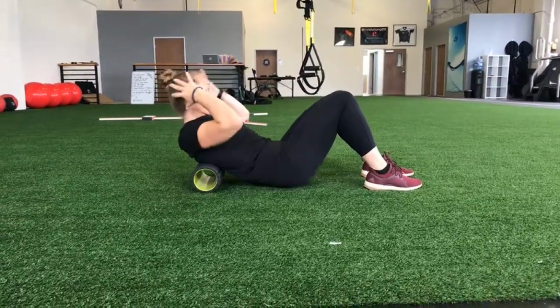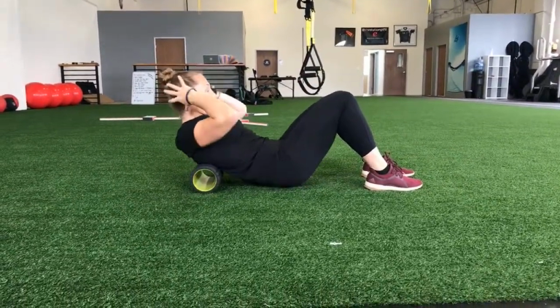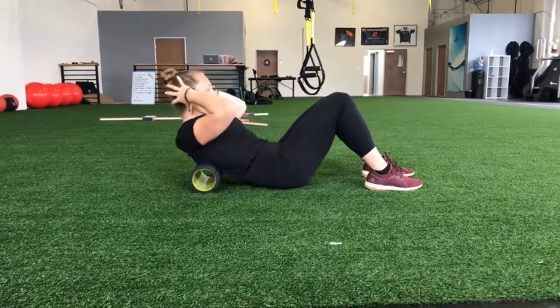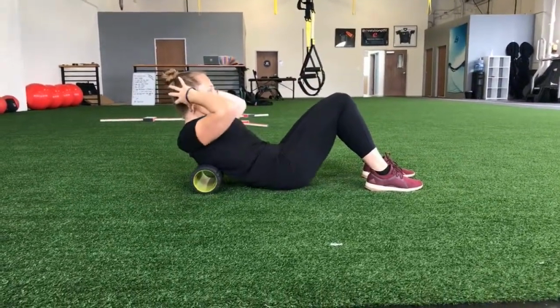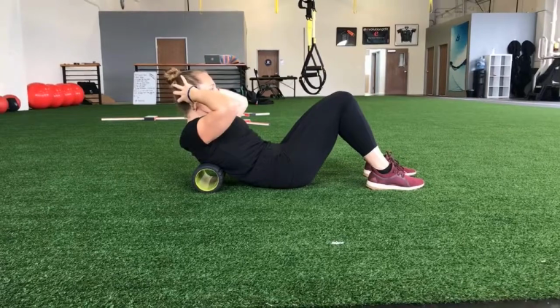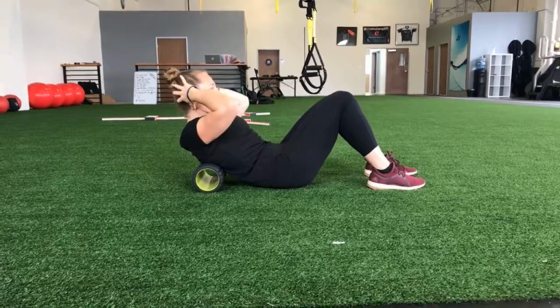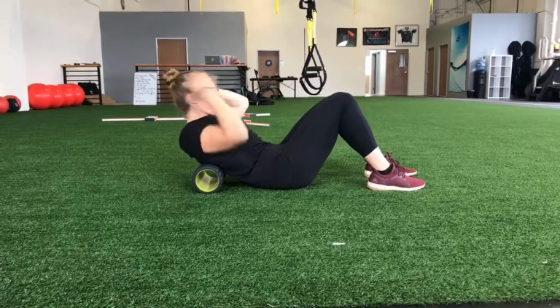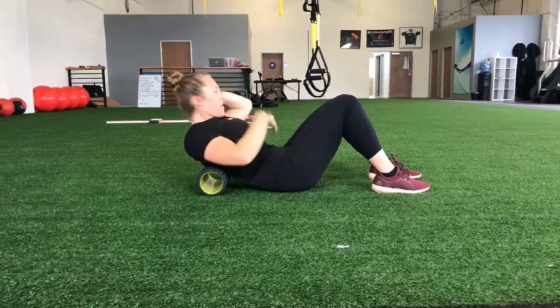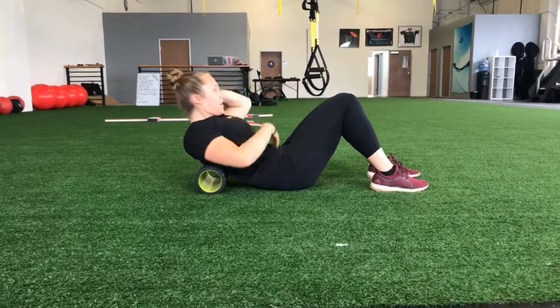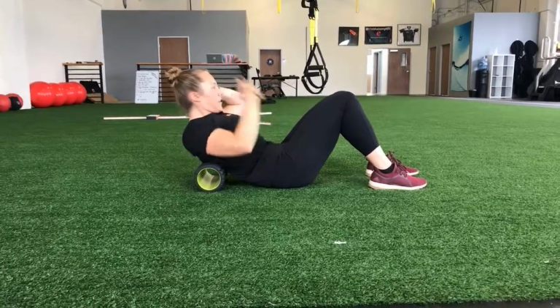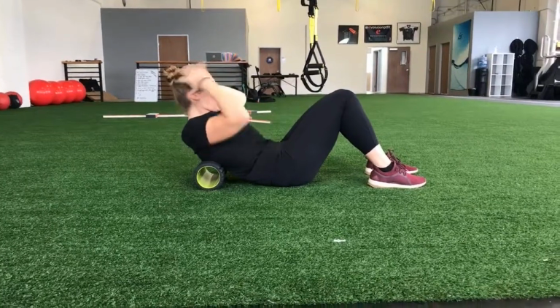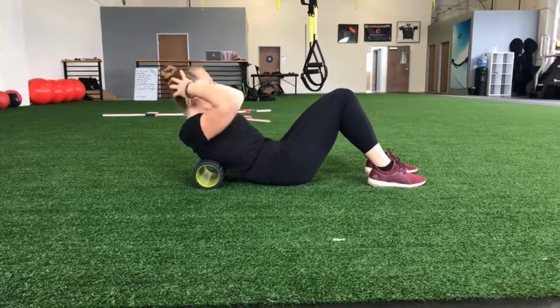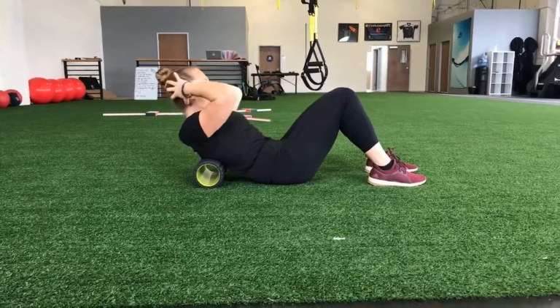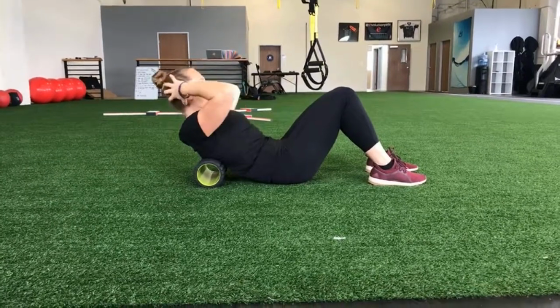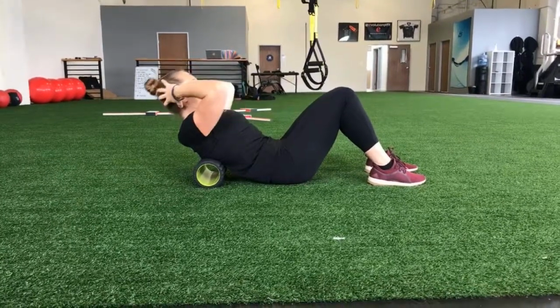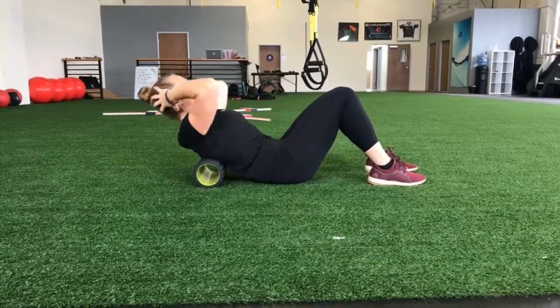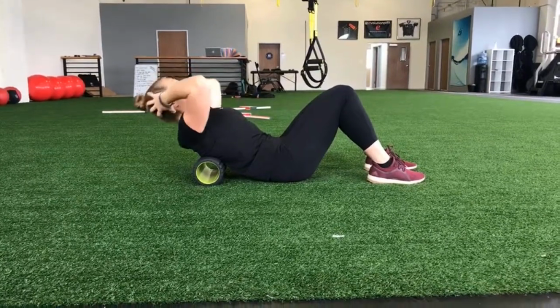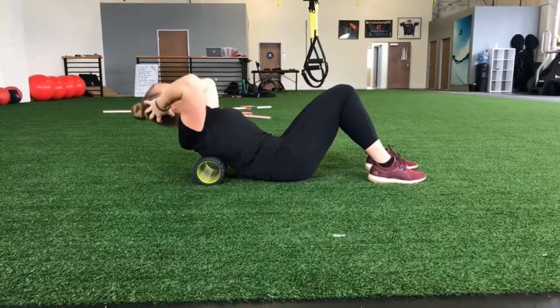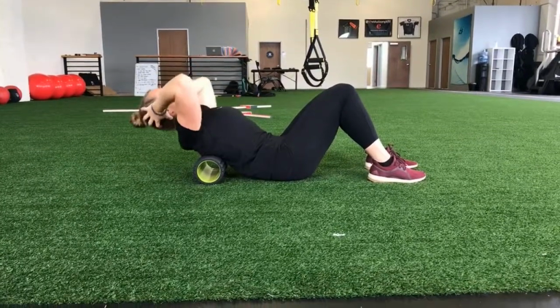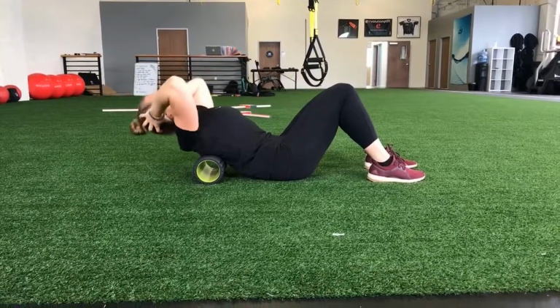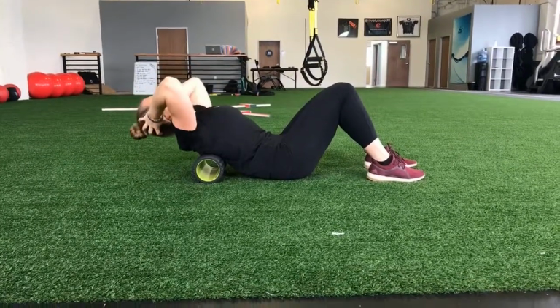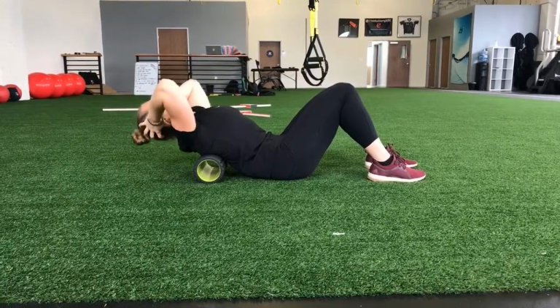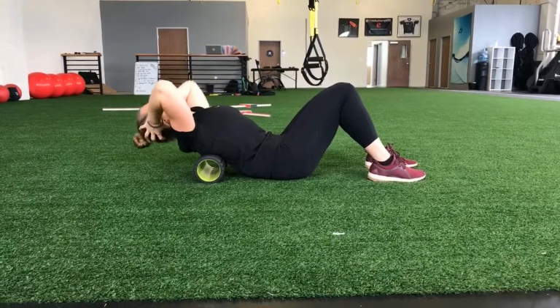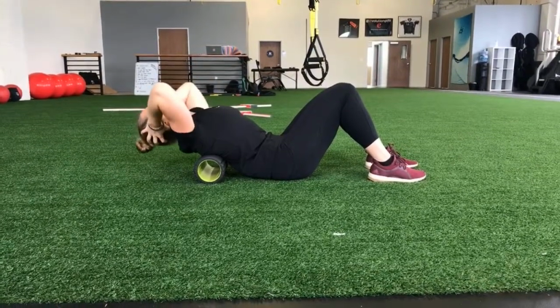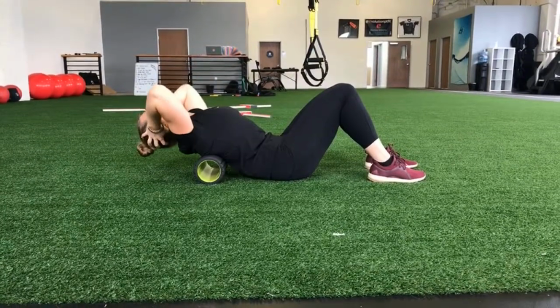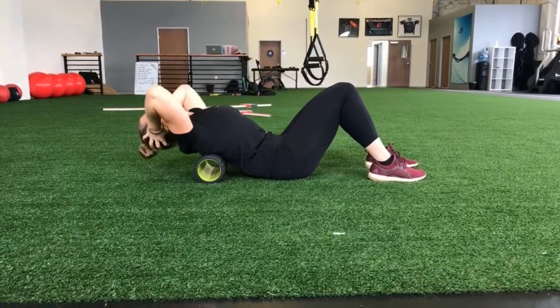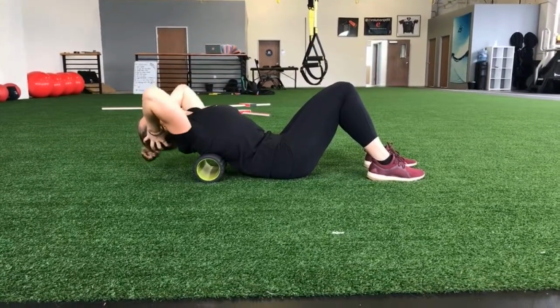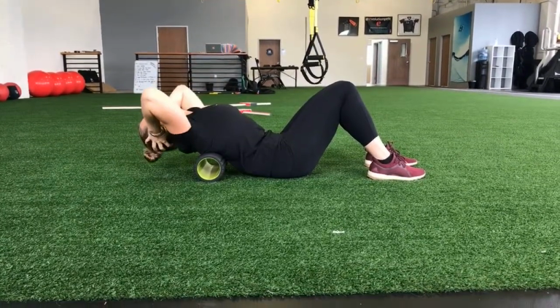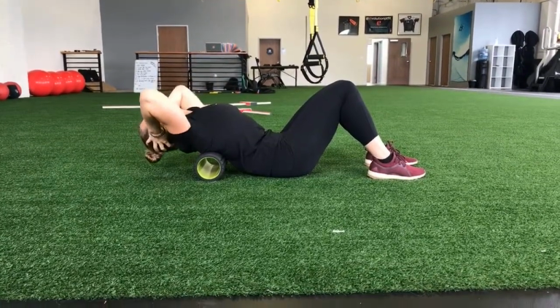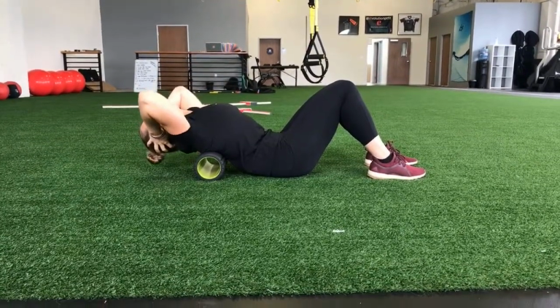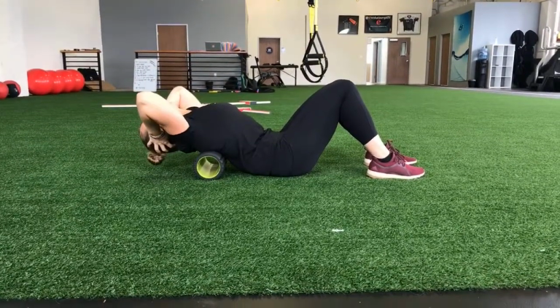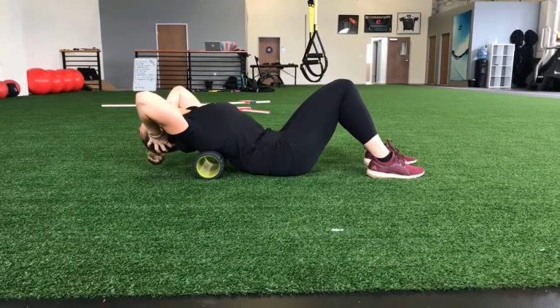Put your hands behind your head, tighten up that core, and then you're going to lean back over the foam roller.